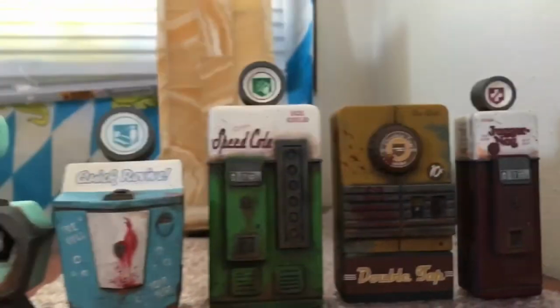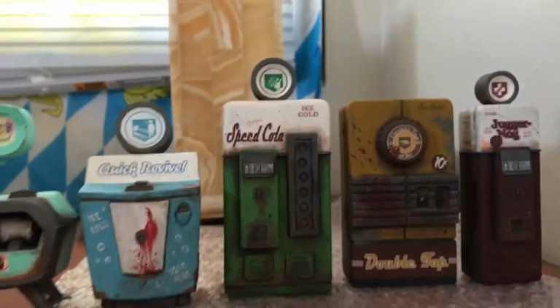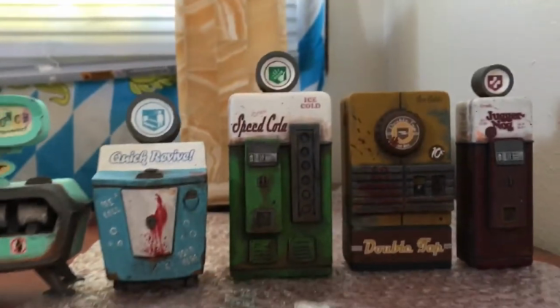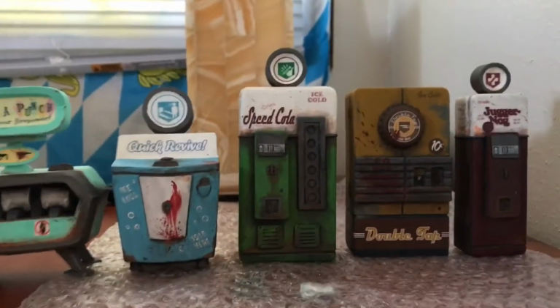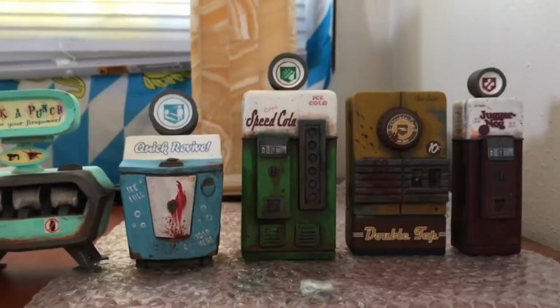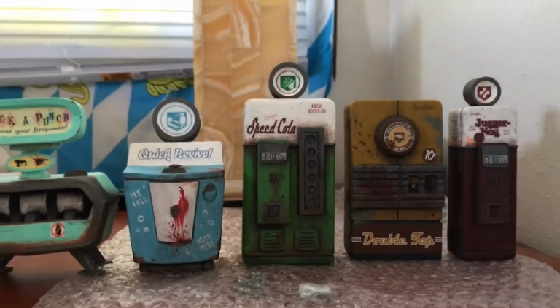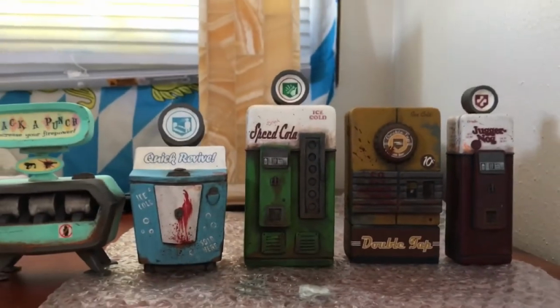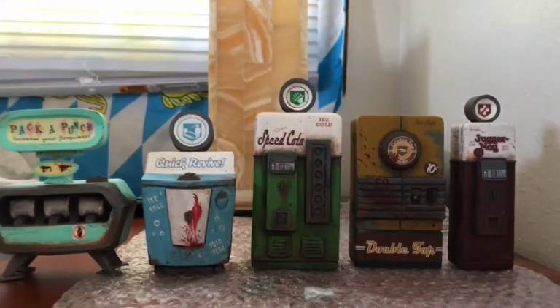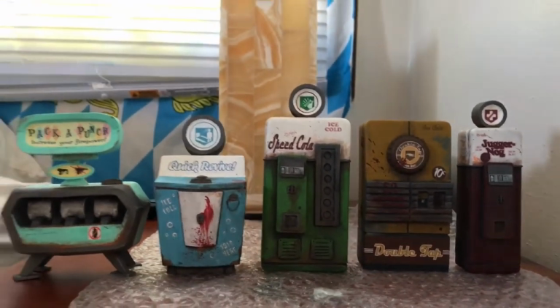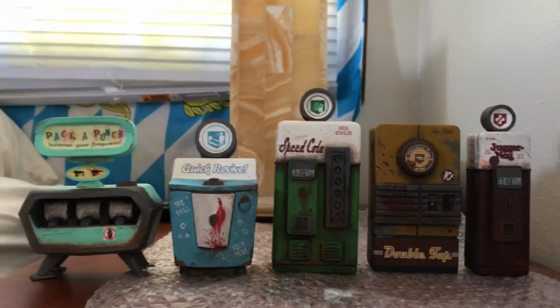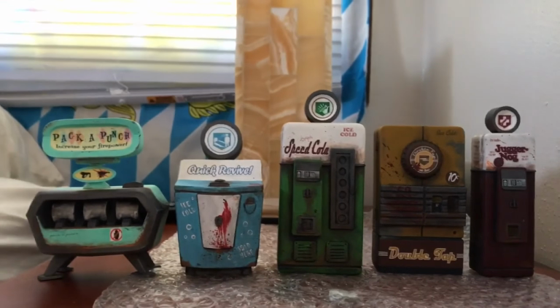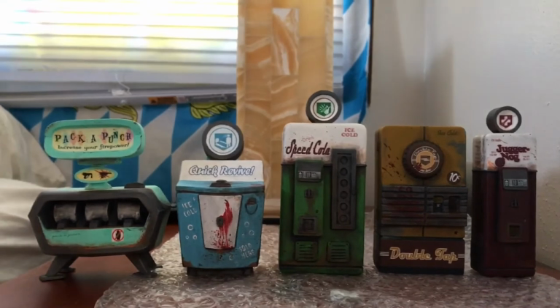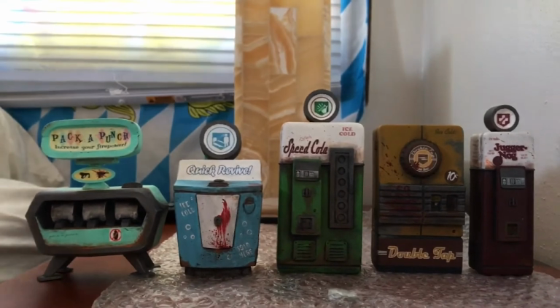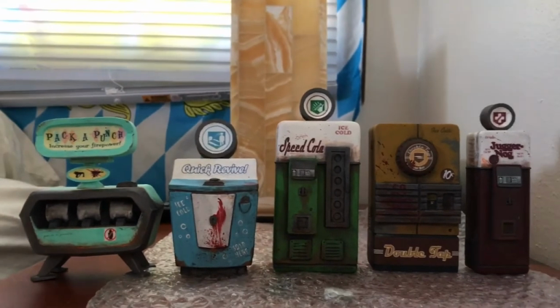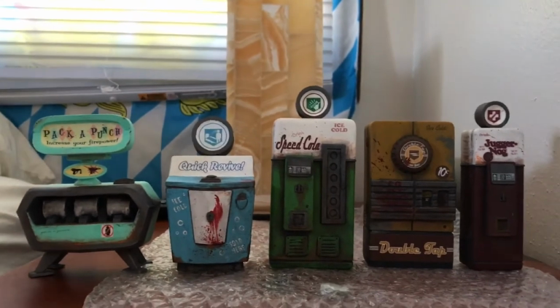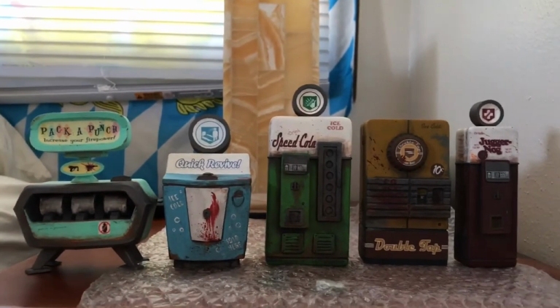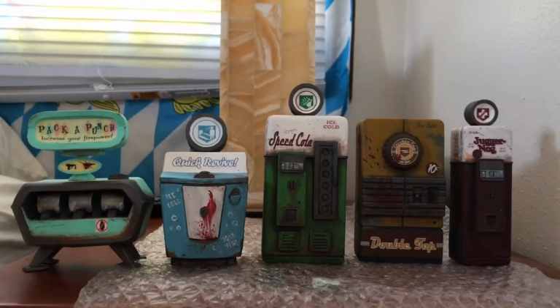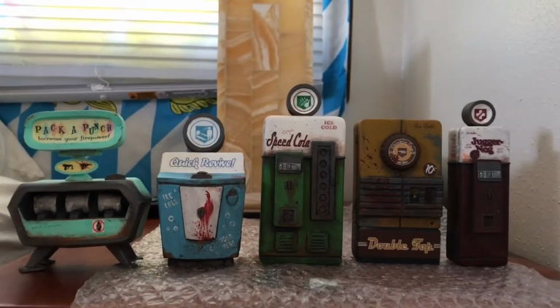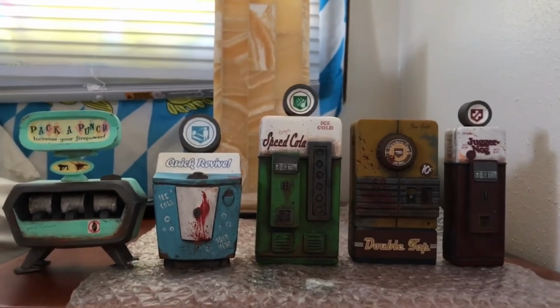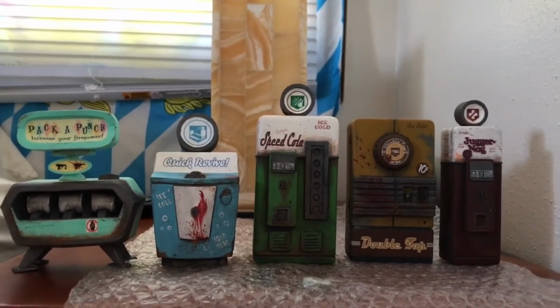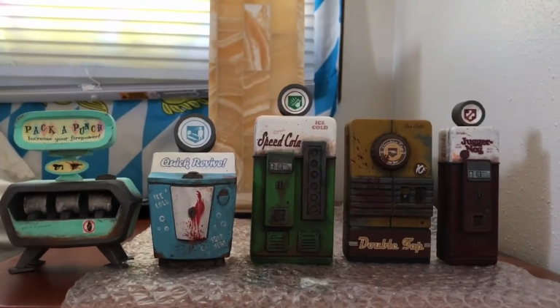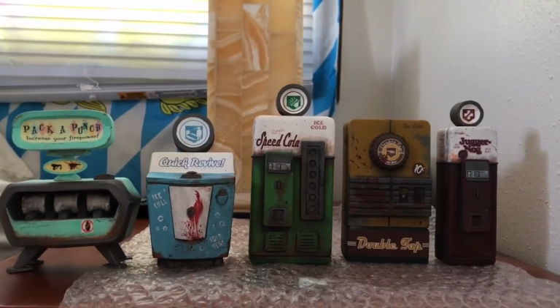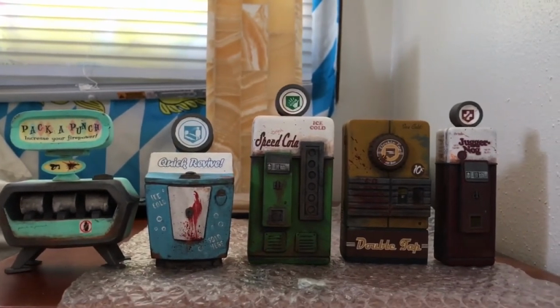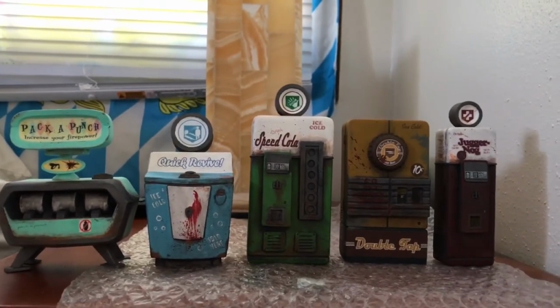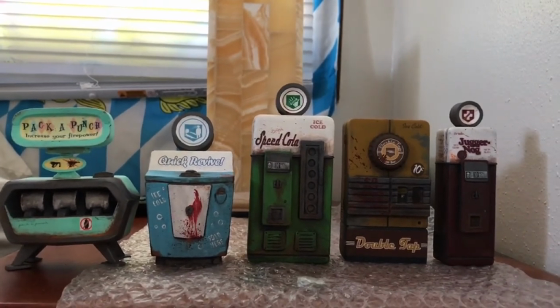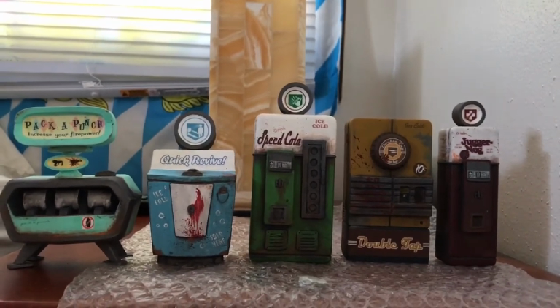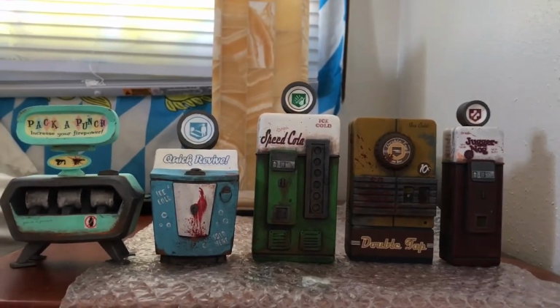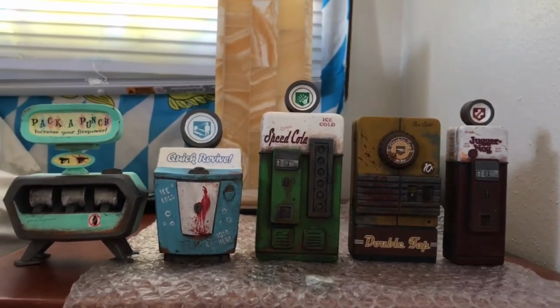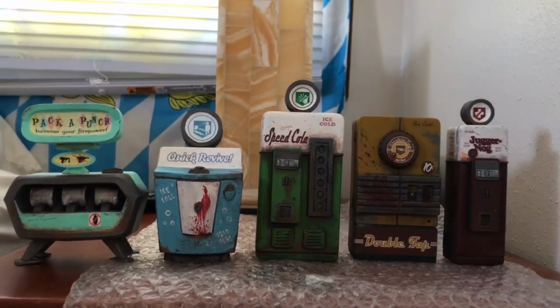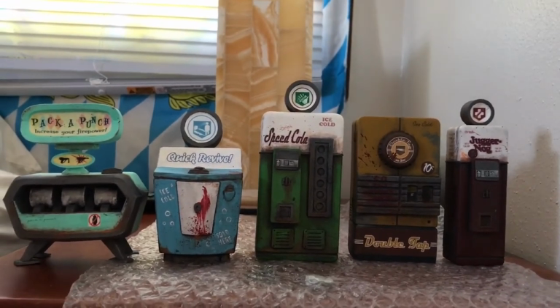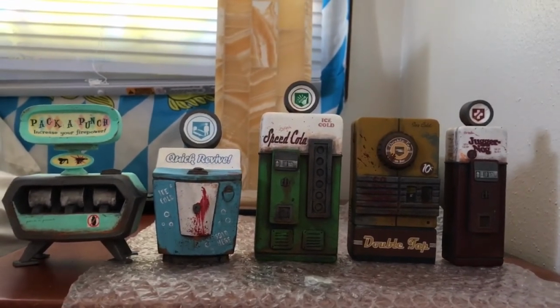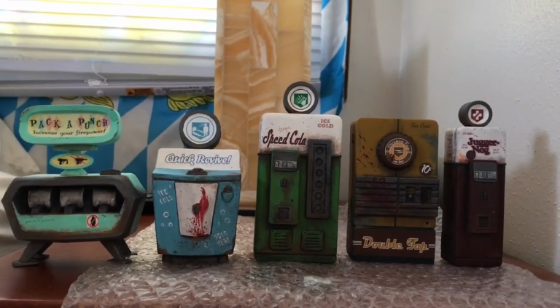I hope you enjoyed the video. And if you're a hardcore zombie fan, I'd really consider ordering these. Thanks for watching.